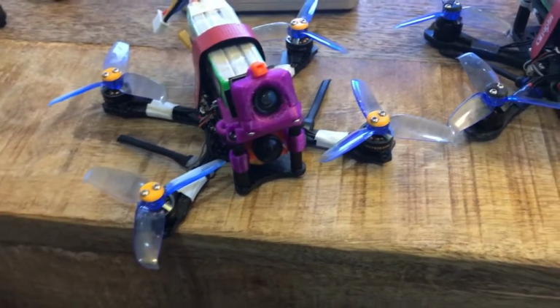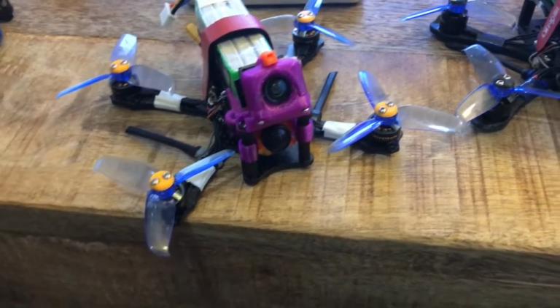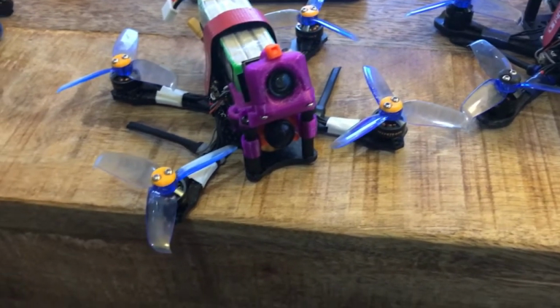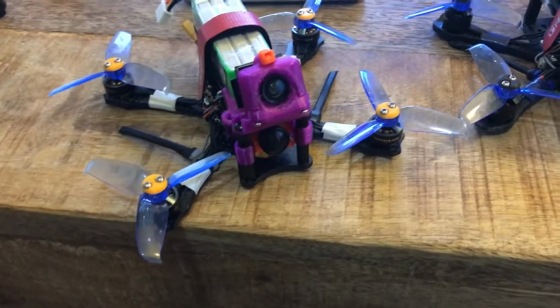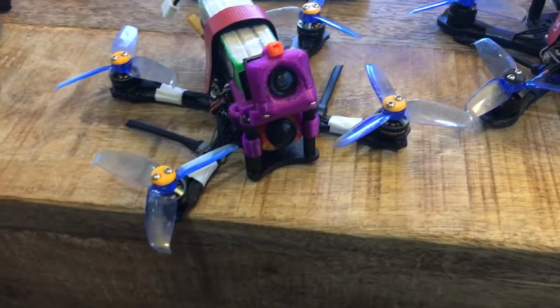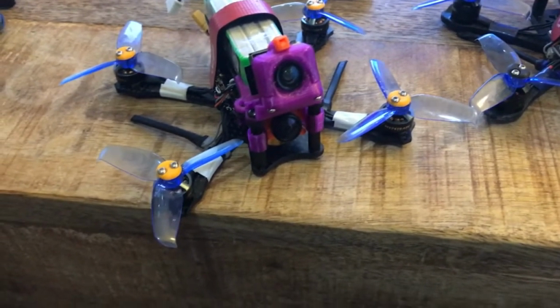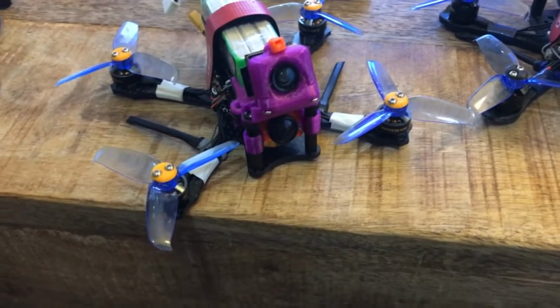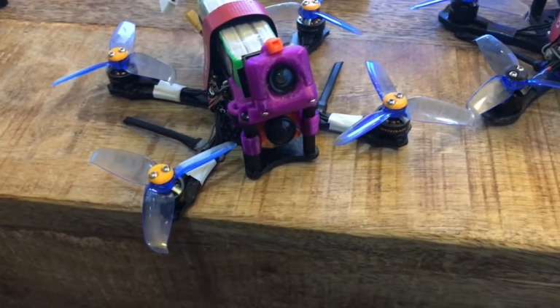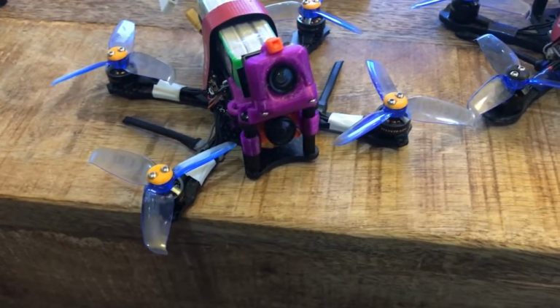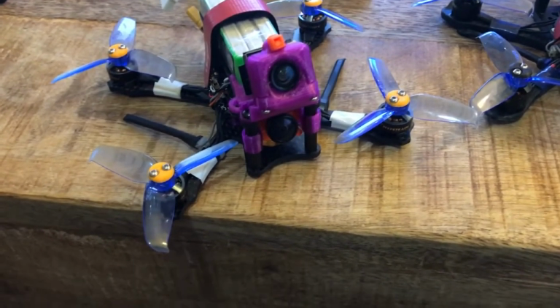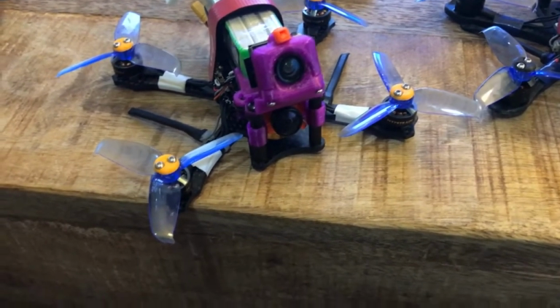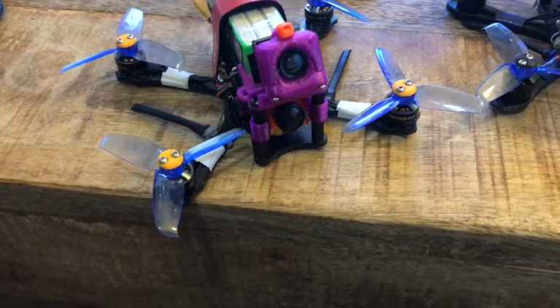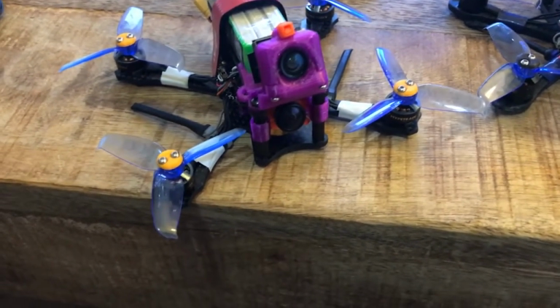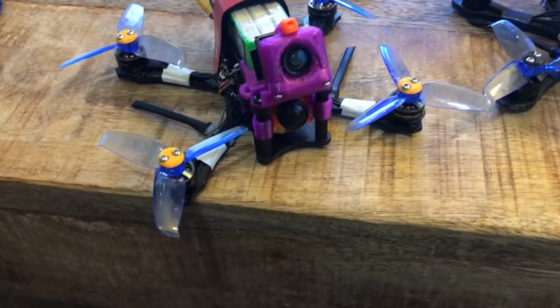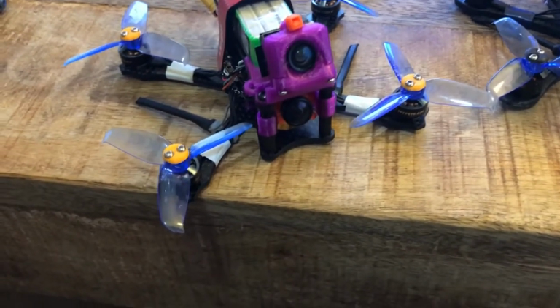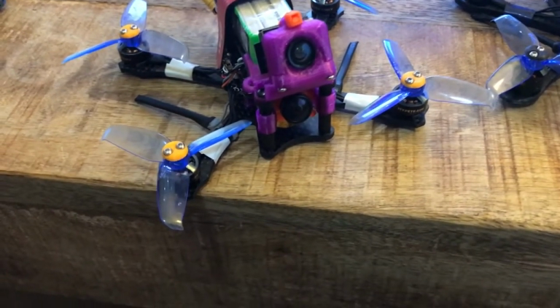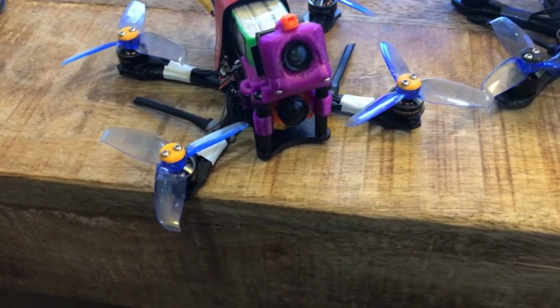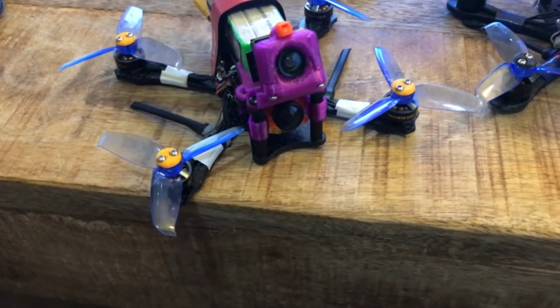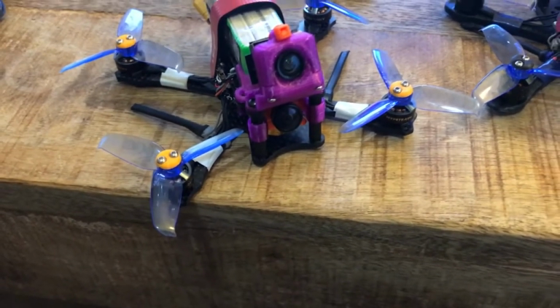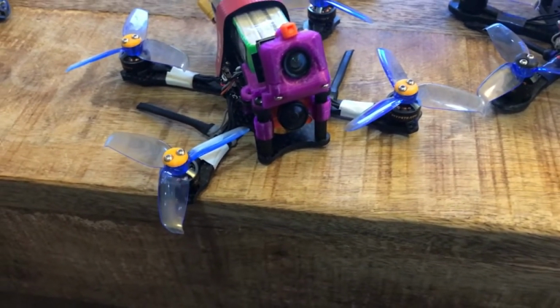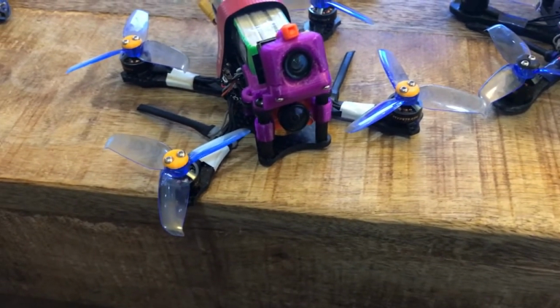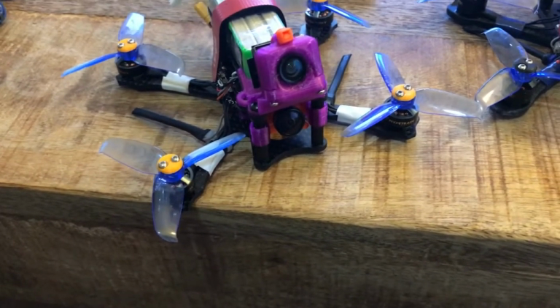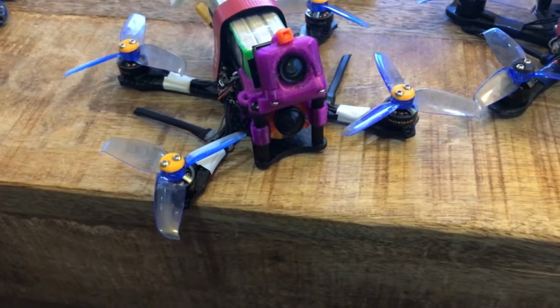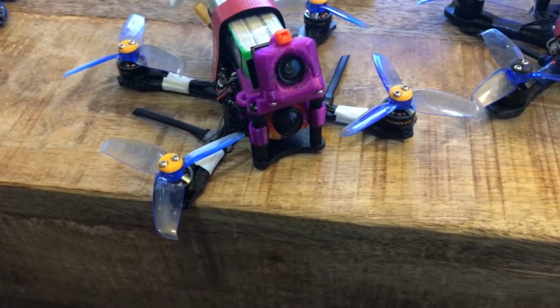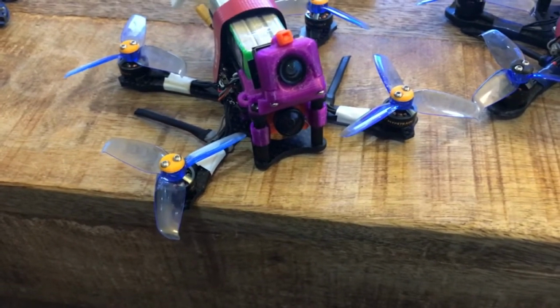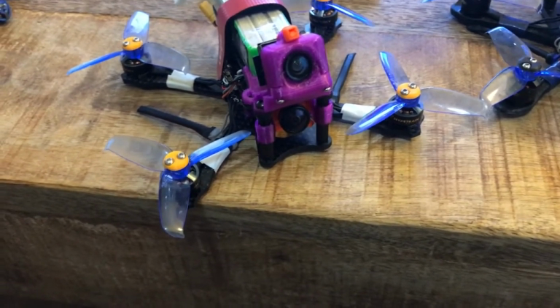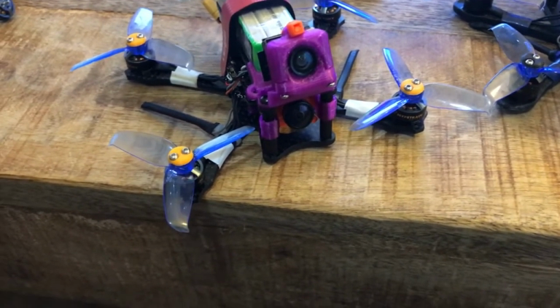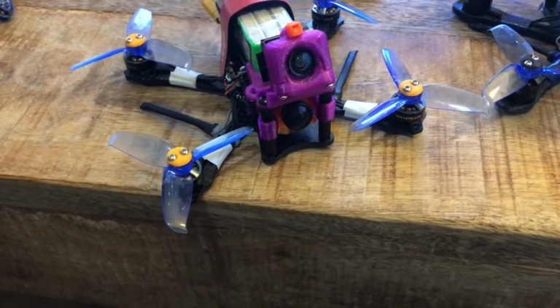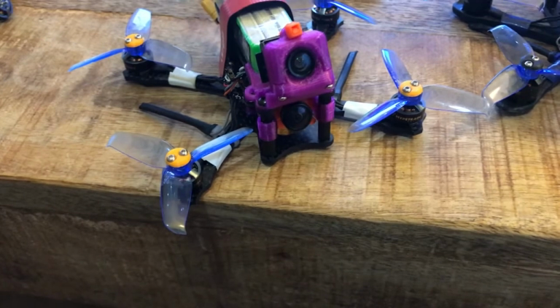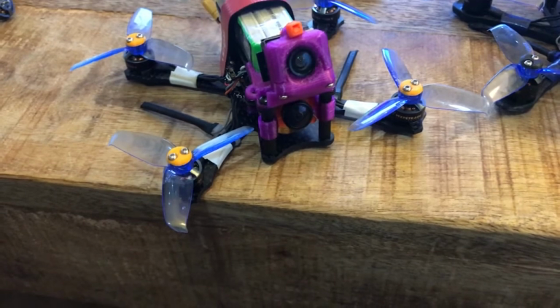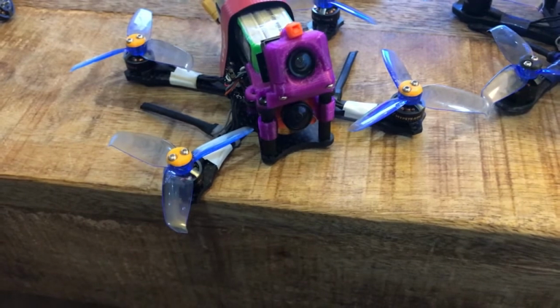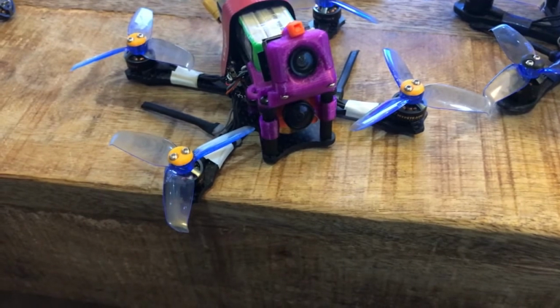I like these motors a lot. I'd say they're worth it — an extra buck, couple bucks per motor. Why not?